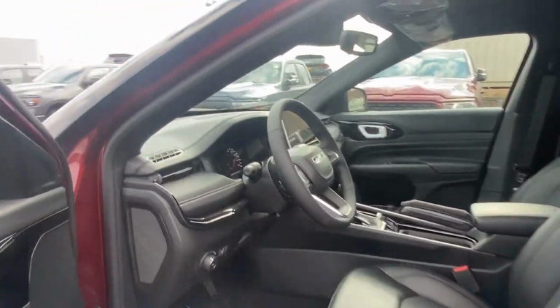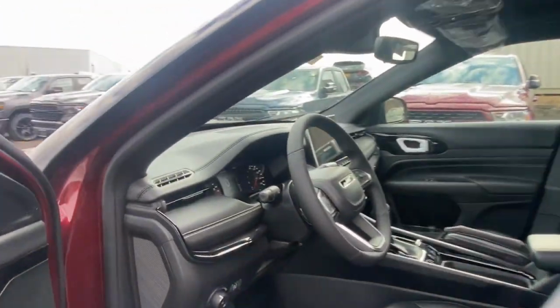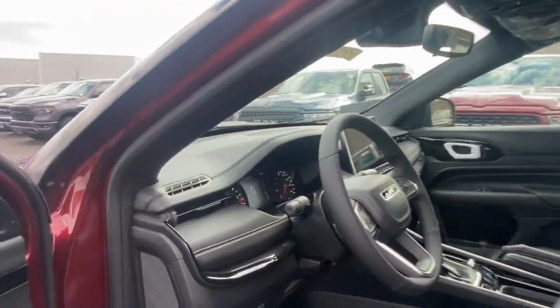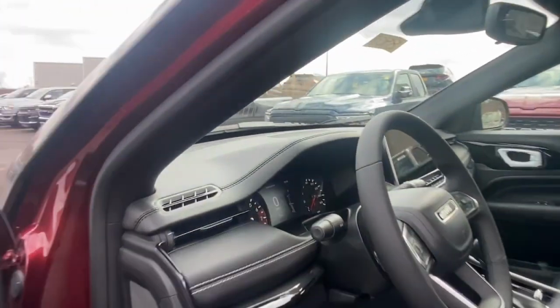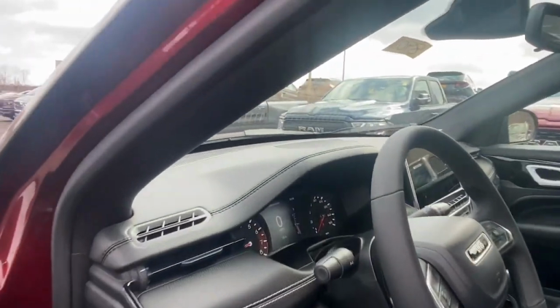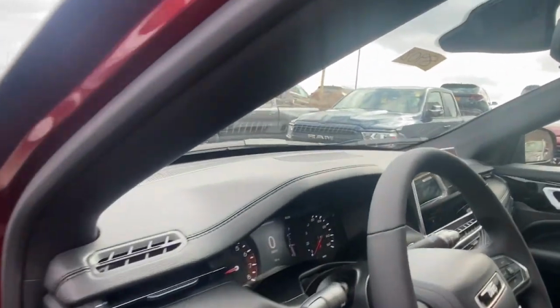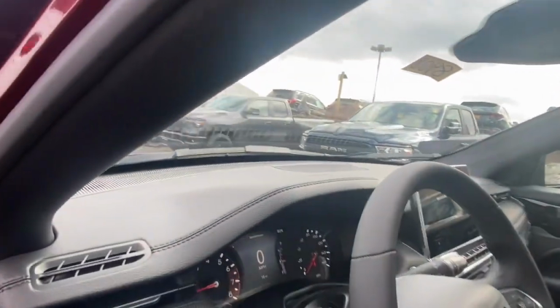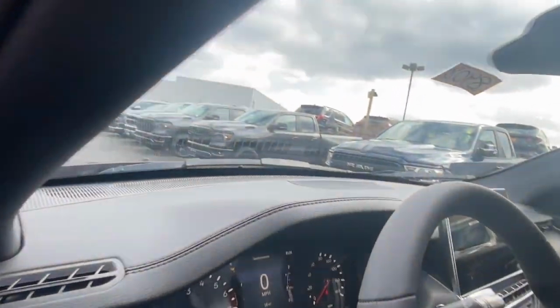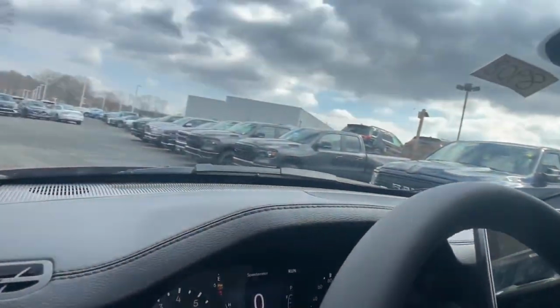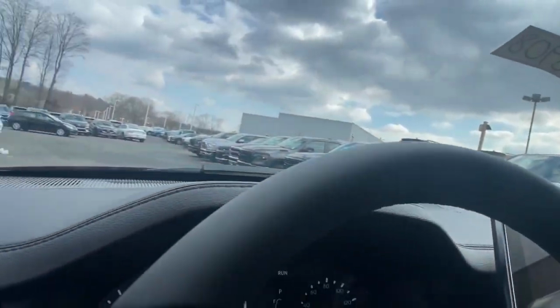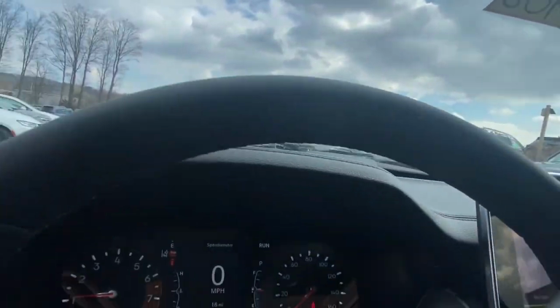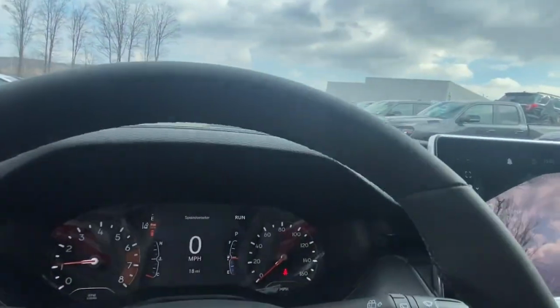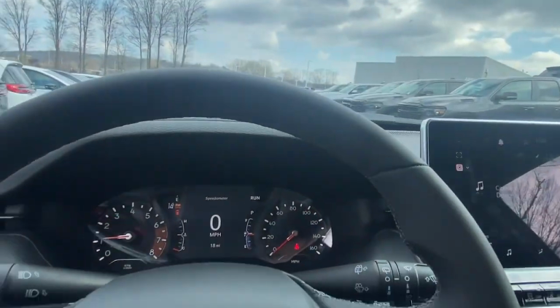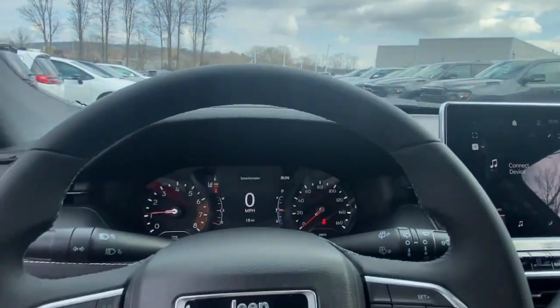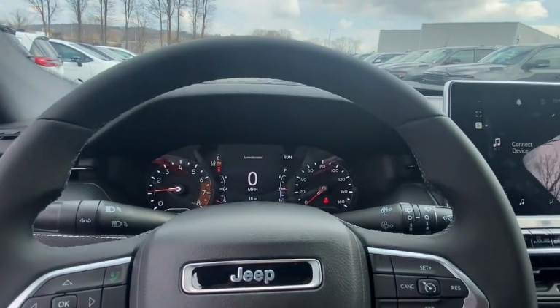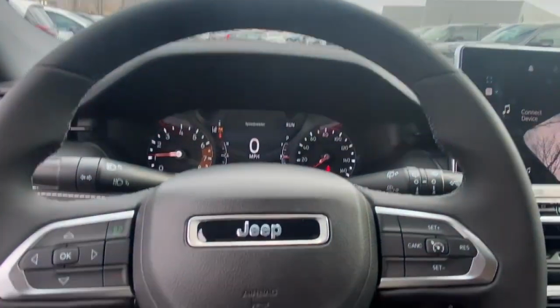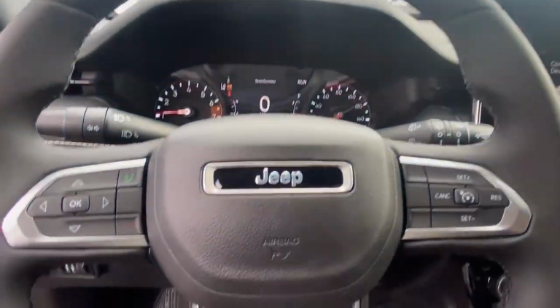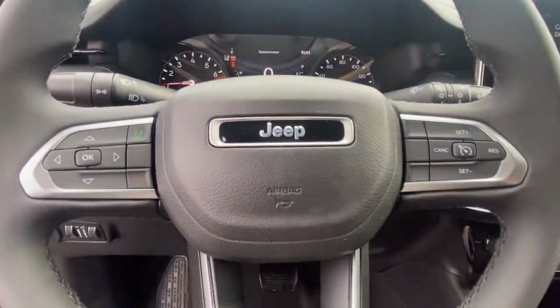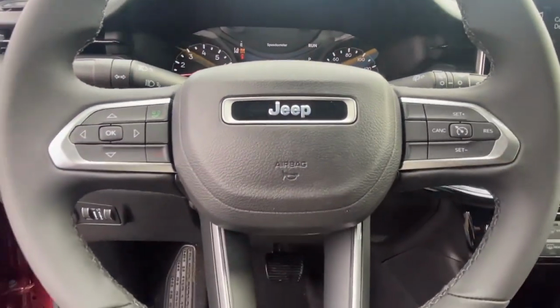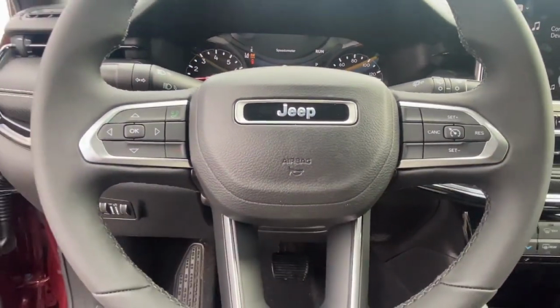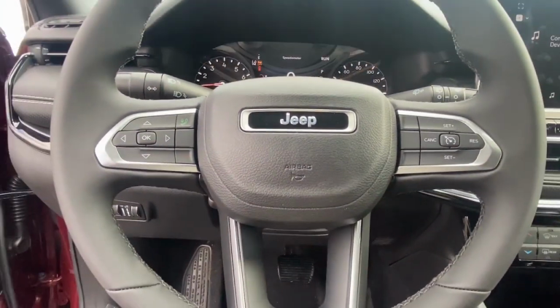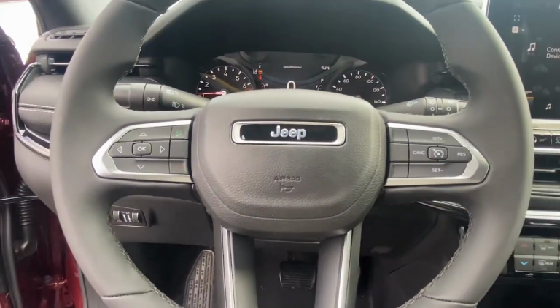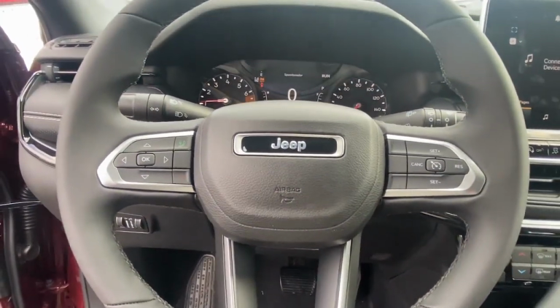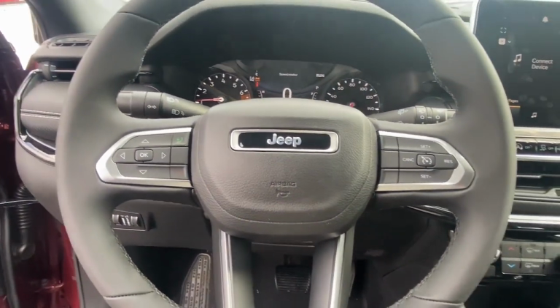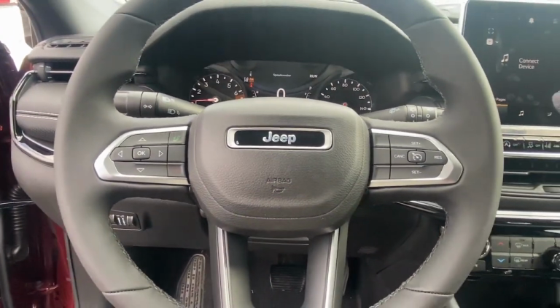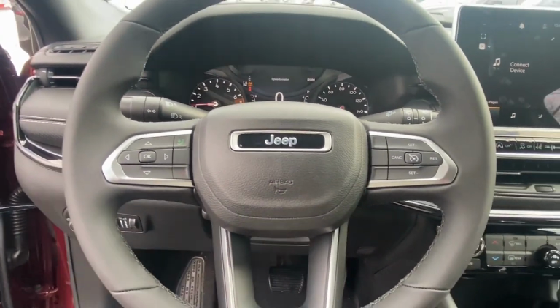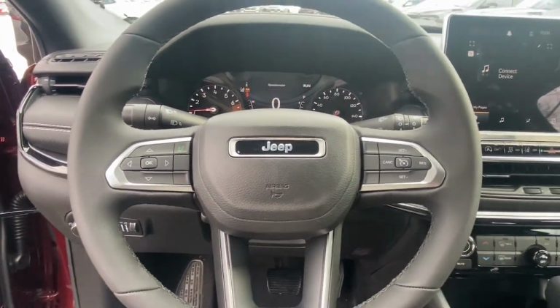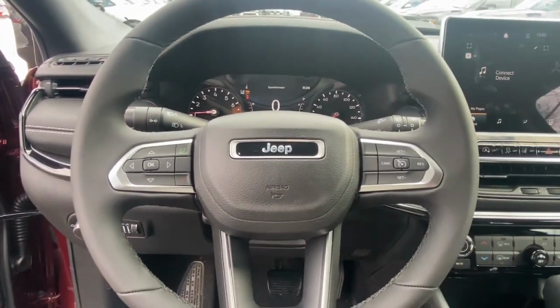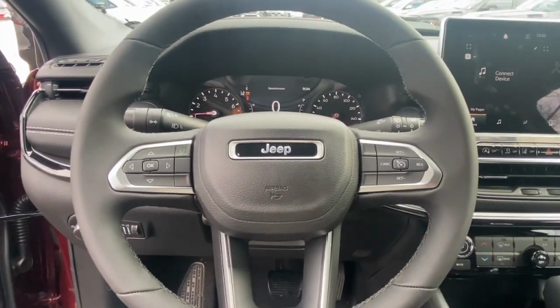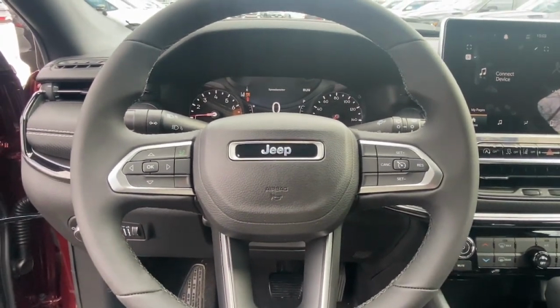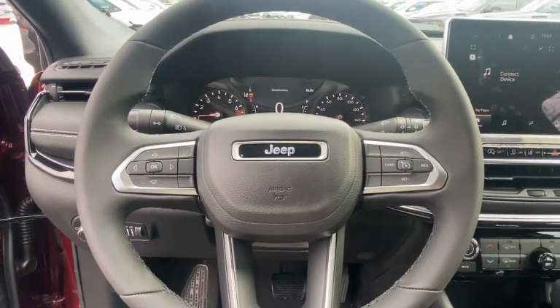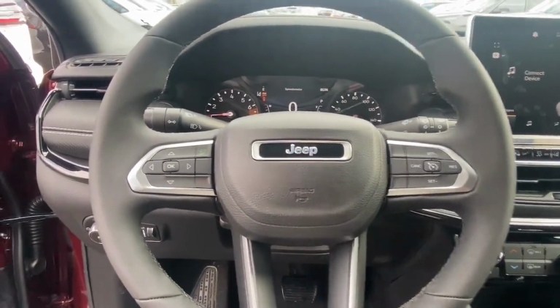Satellite radio, remote engine start, premium sound system, iPod and MP3 input, heated mirrors.